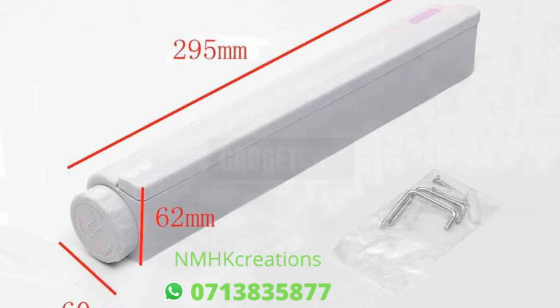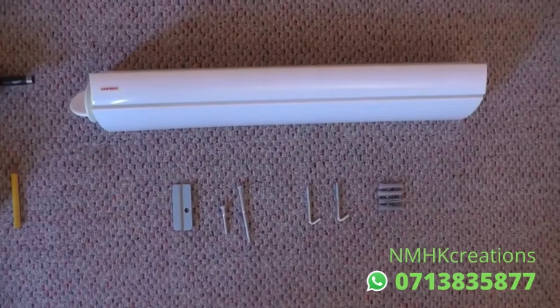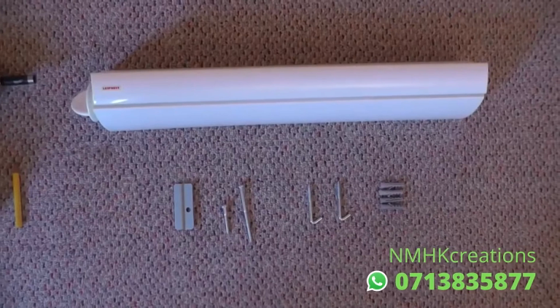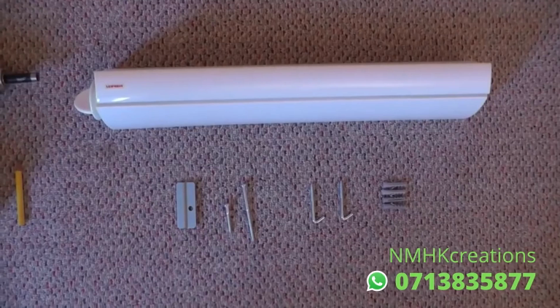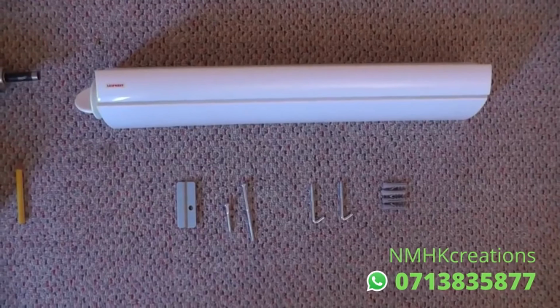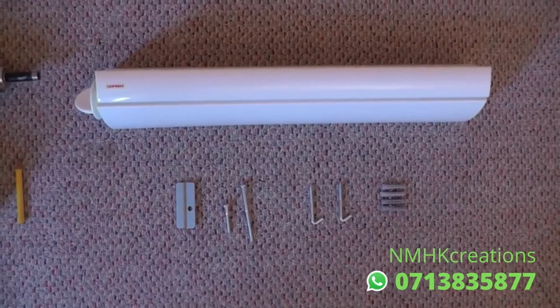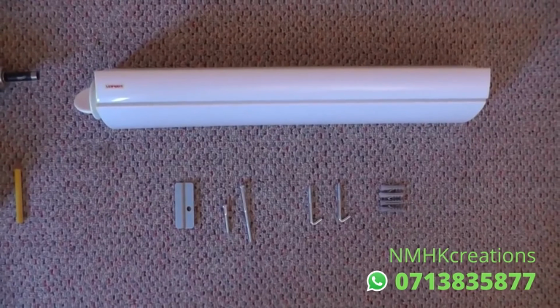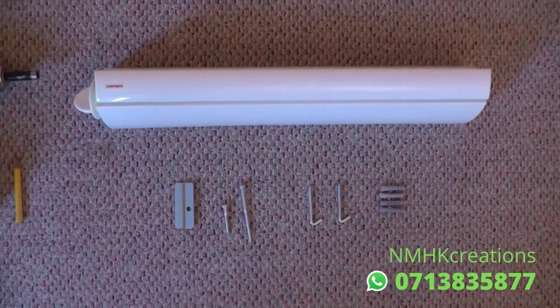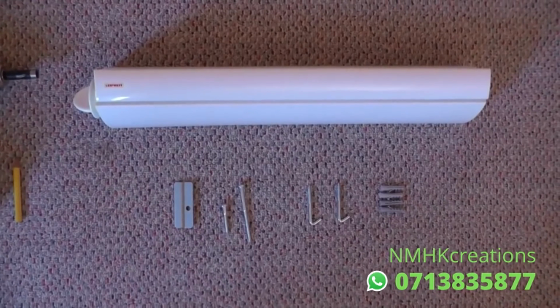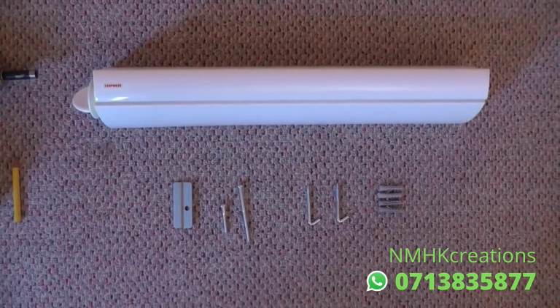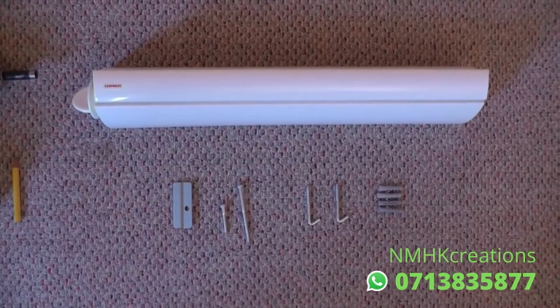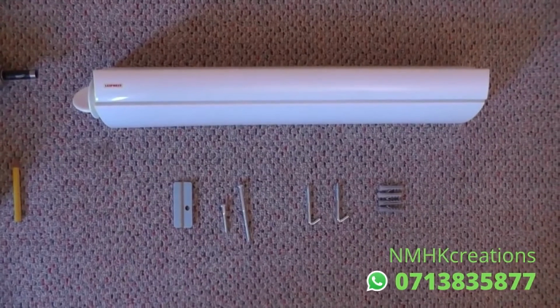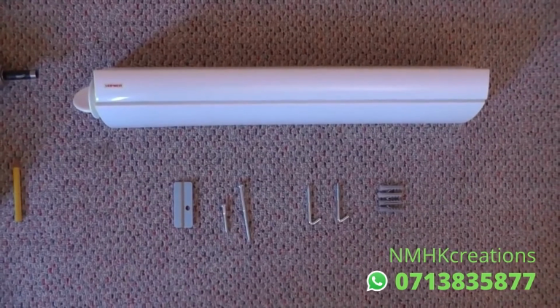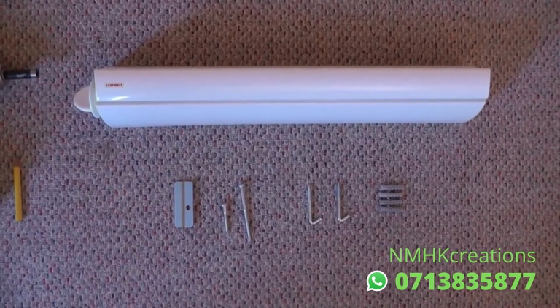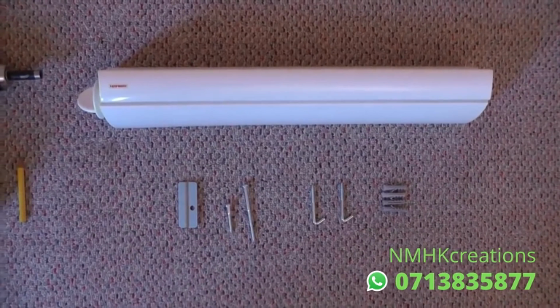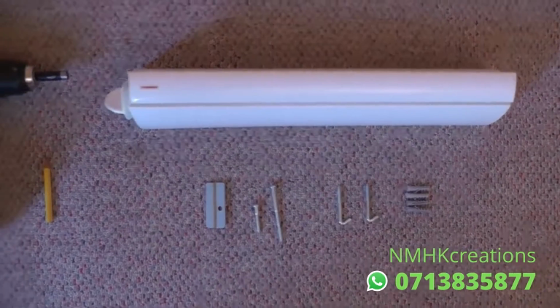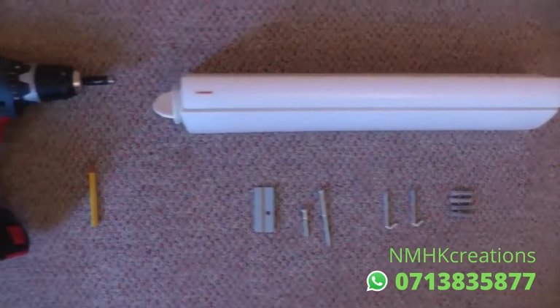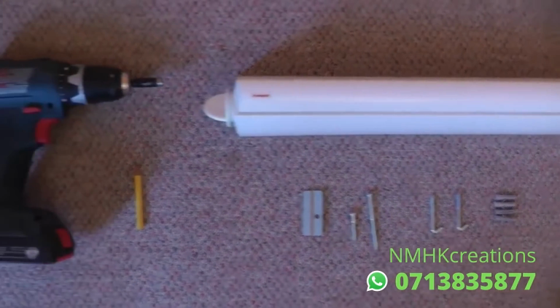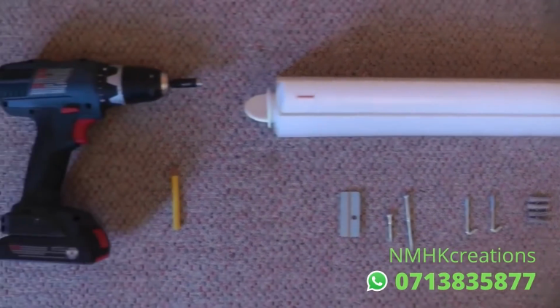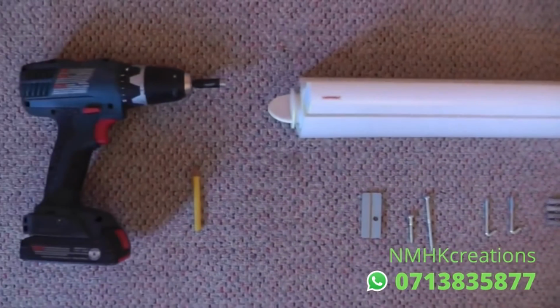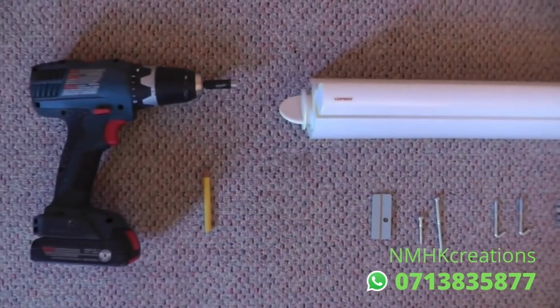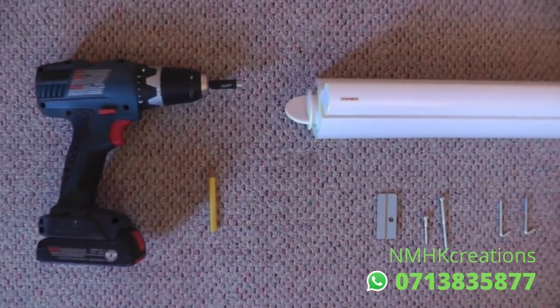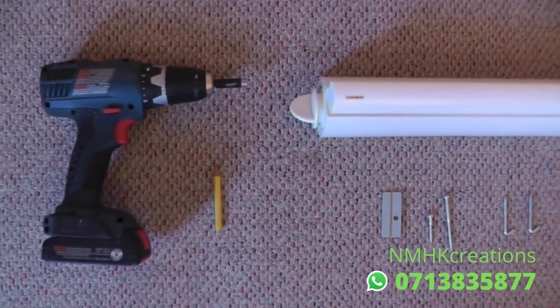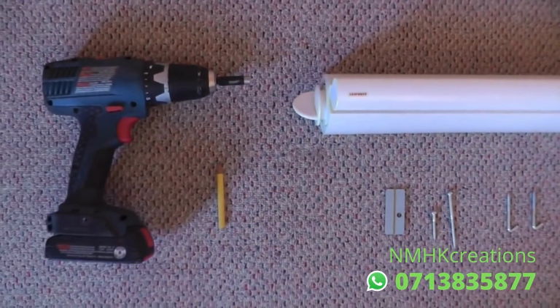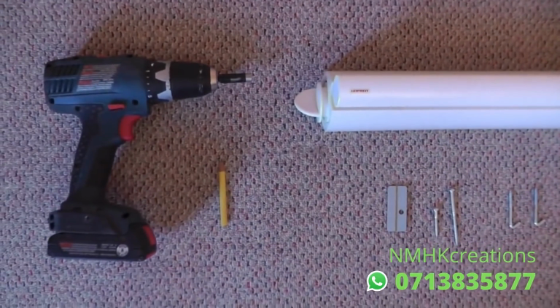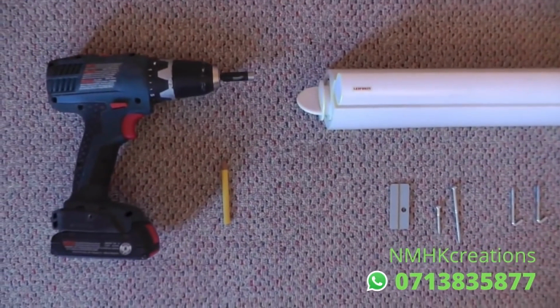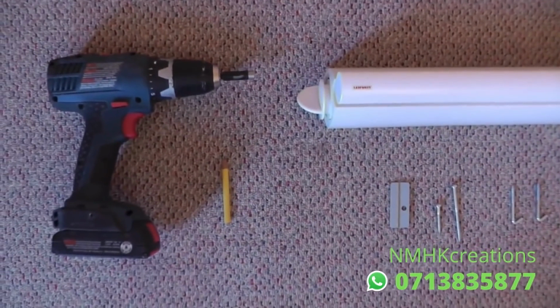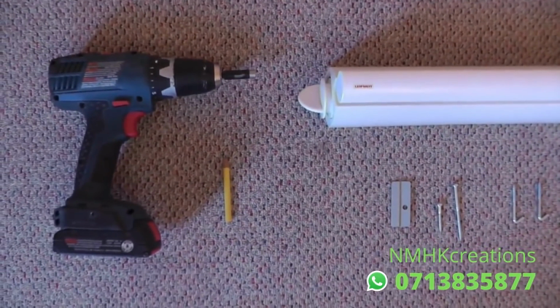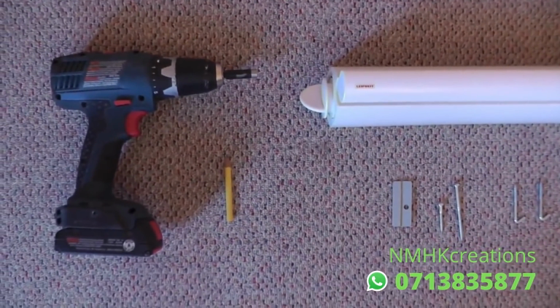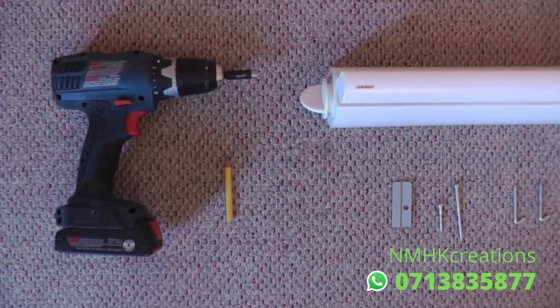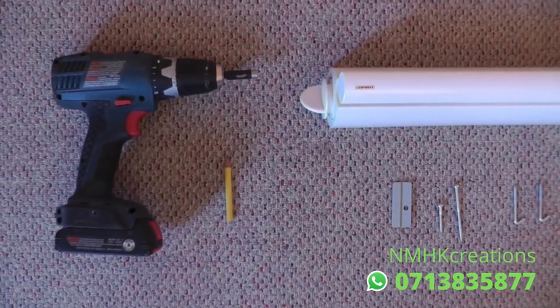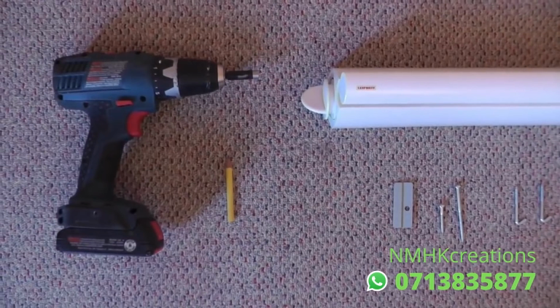Out of the box you'll find the dryer and hardware included. You'll also need a drill or screwdriver and a pencil.